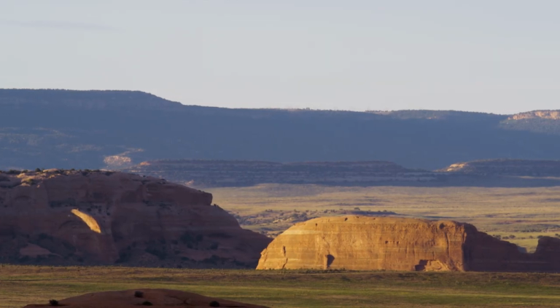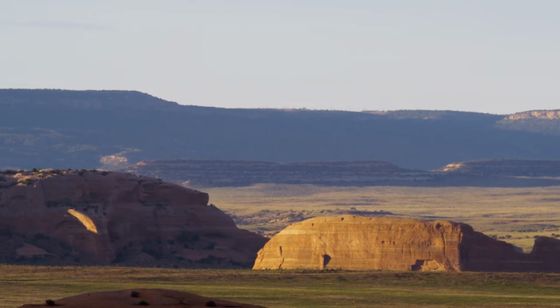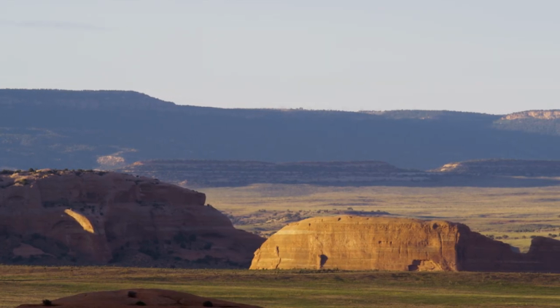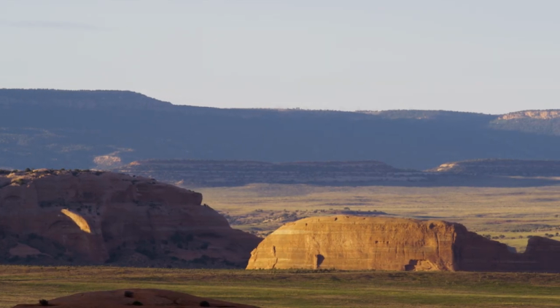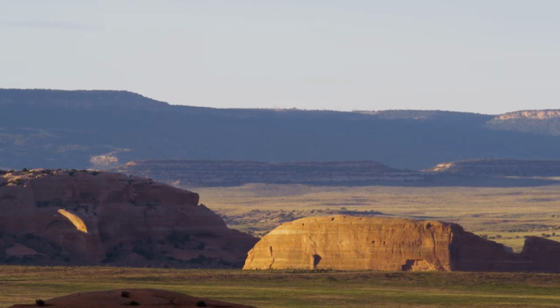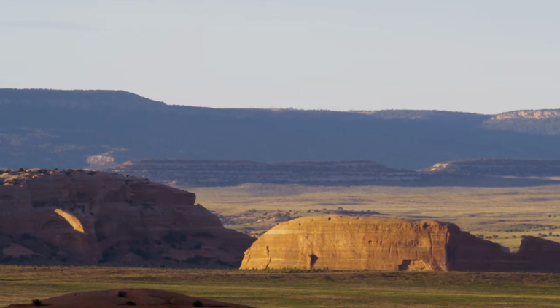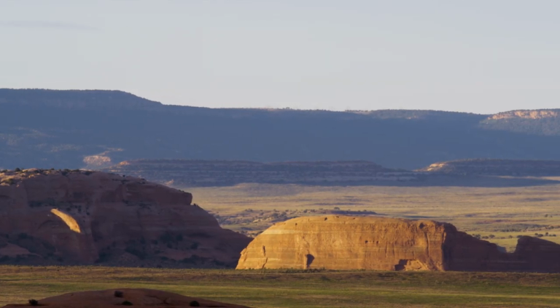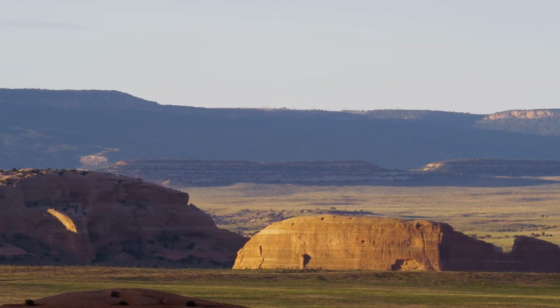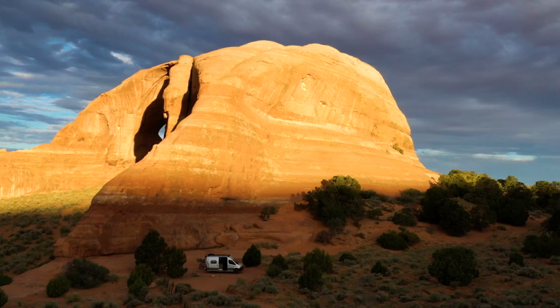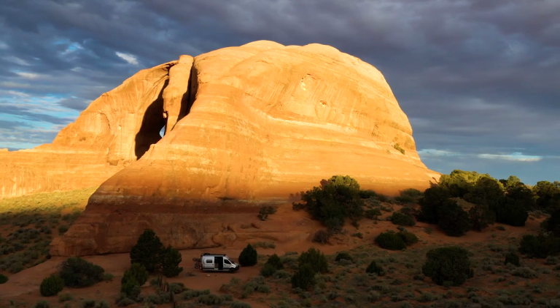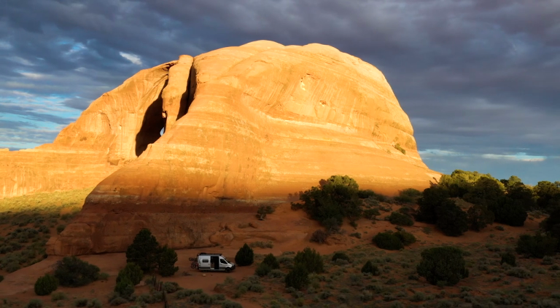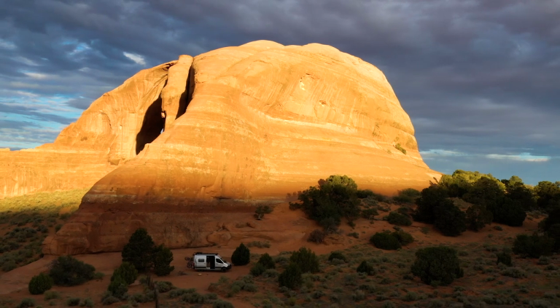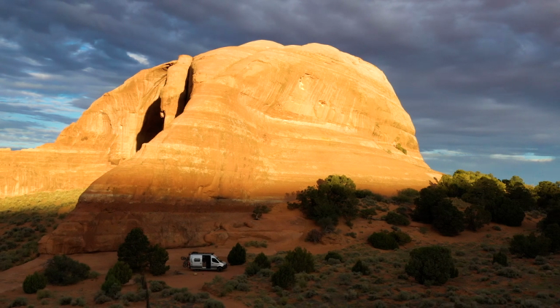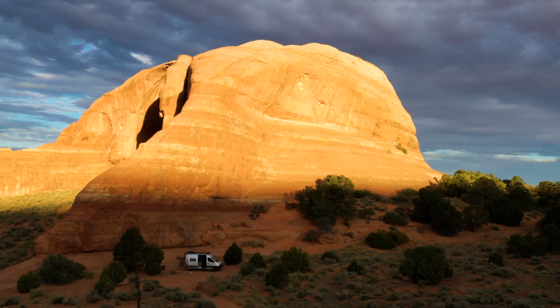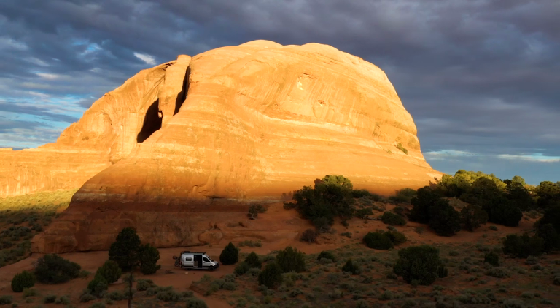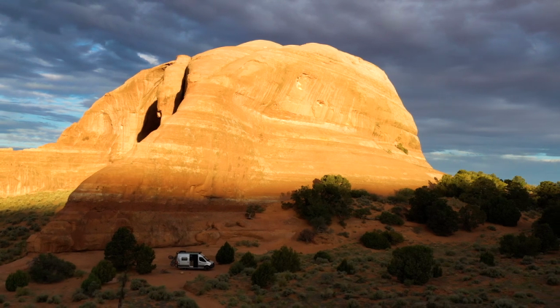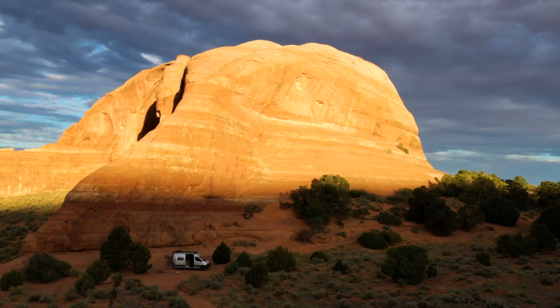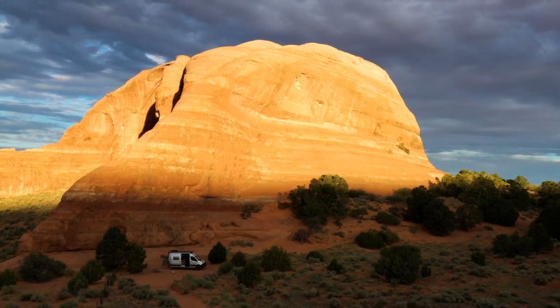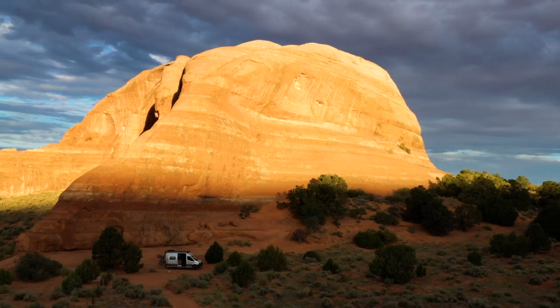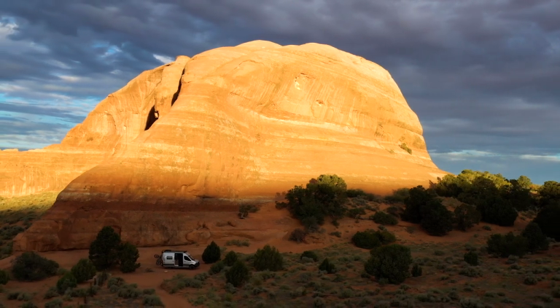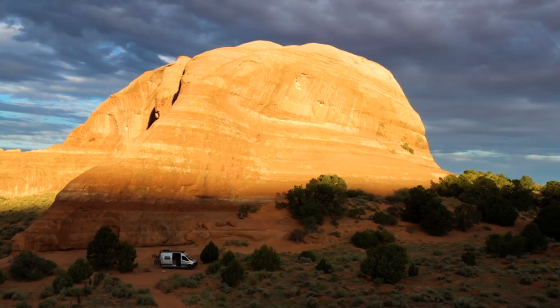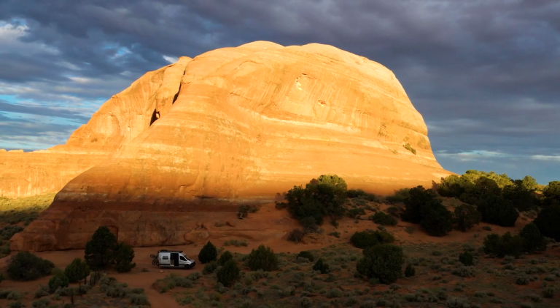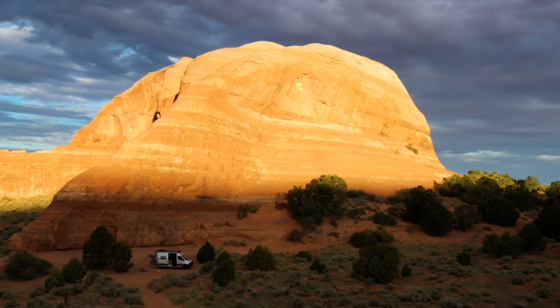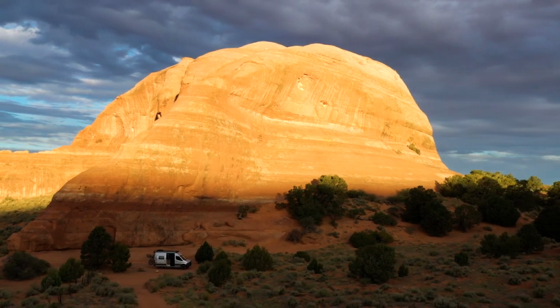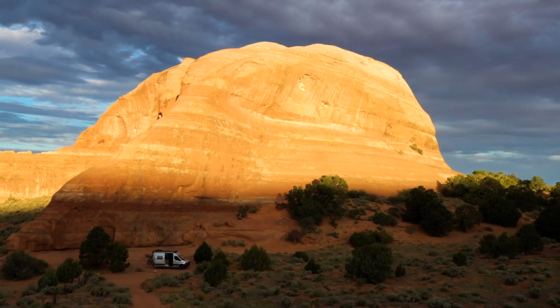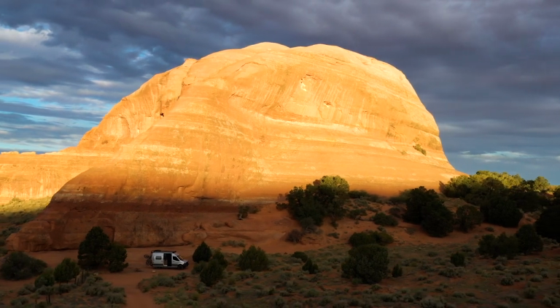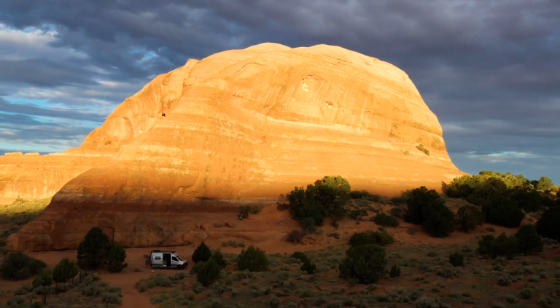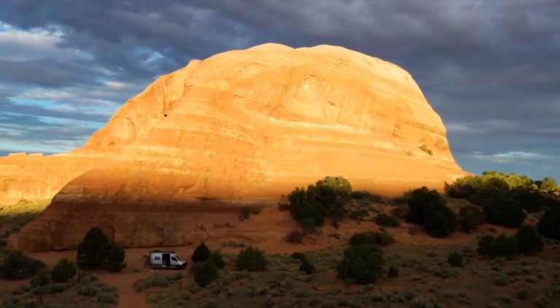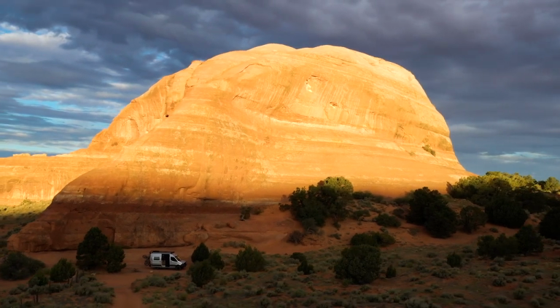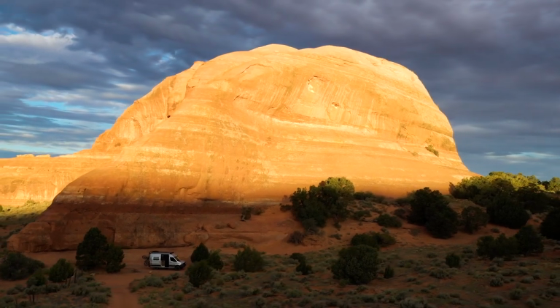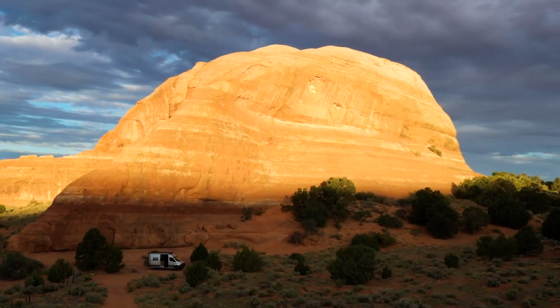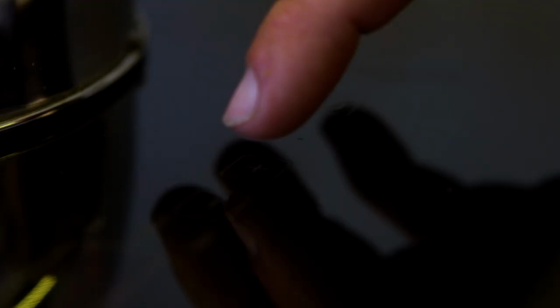One of the things I love the most about having an RV is that you're having the experience of camping, but you have all the comforts of being at home.